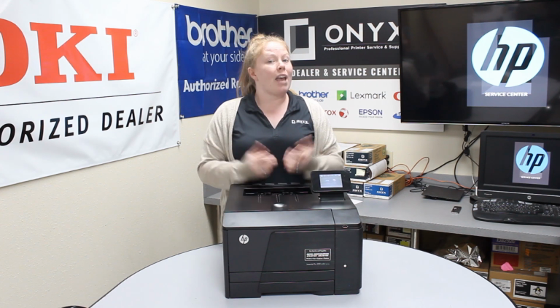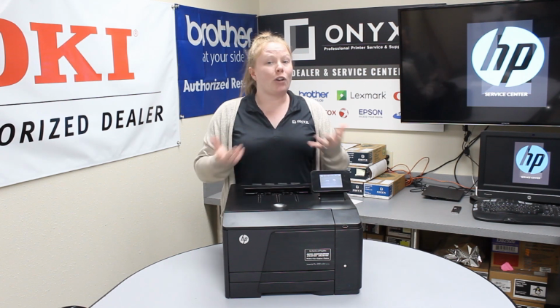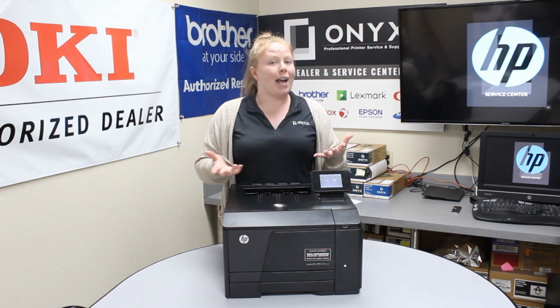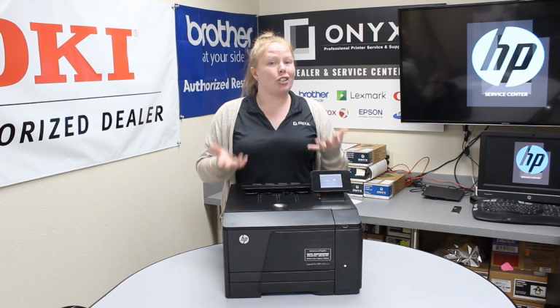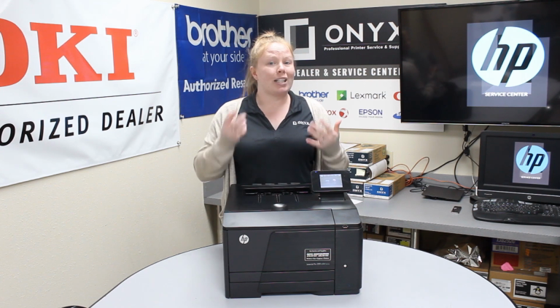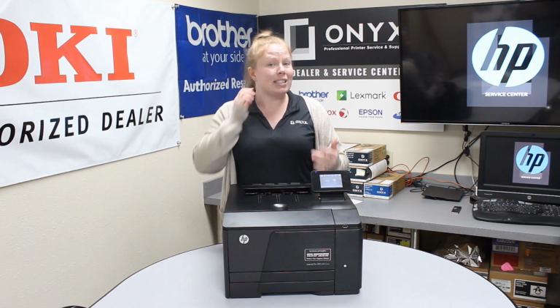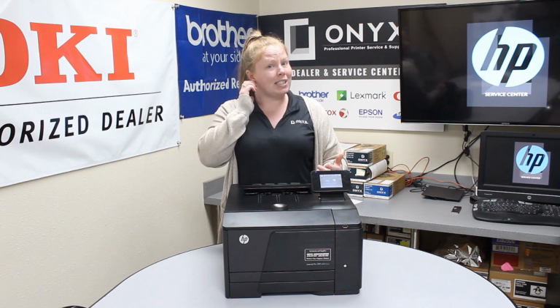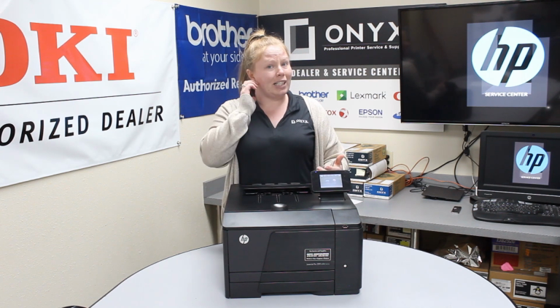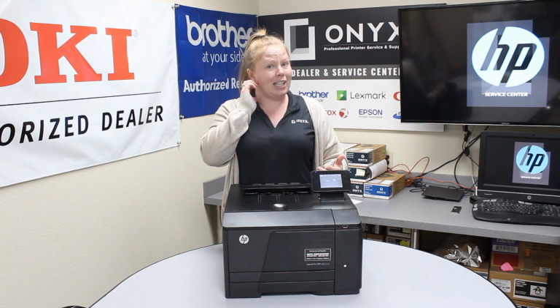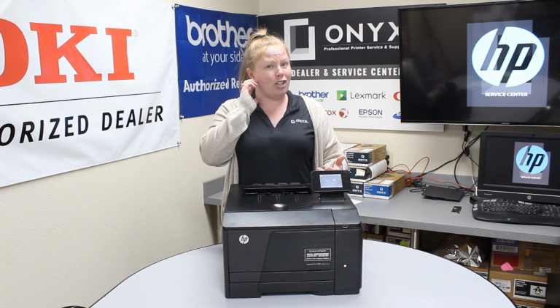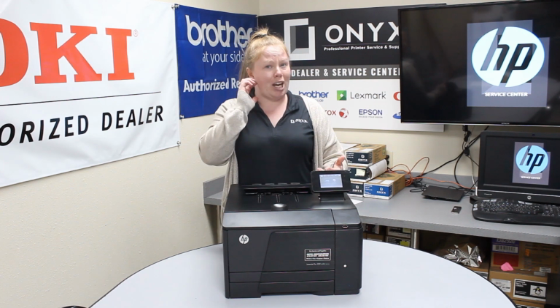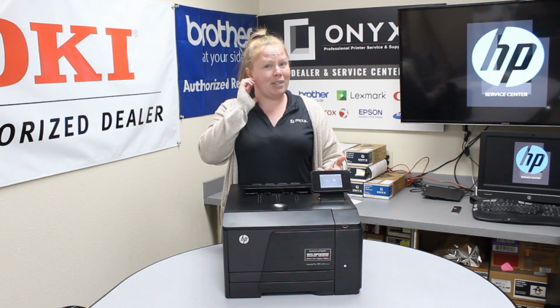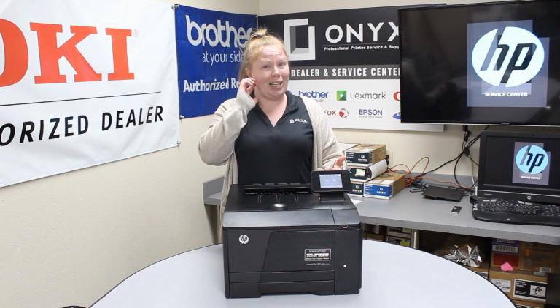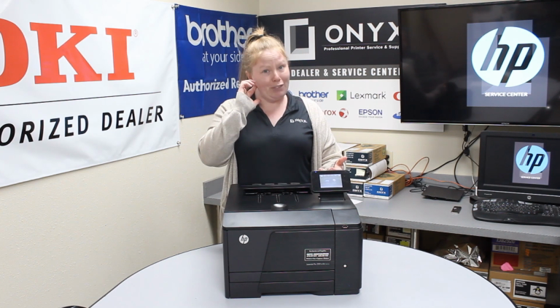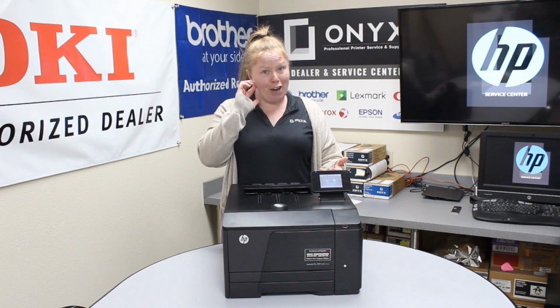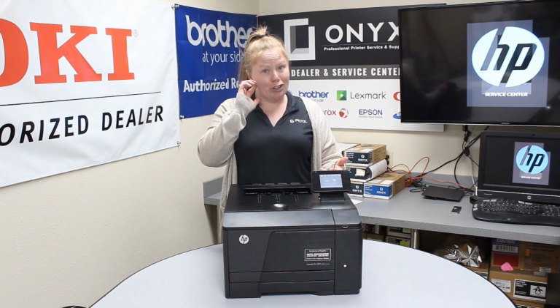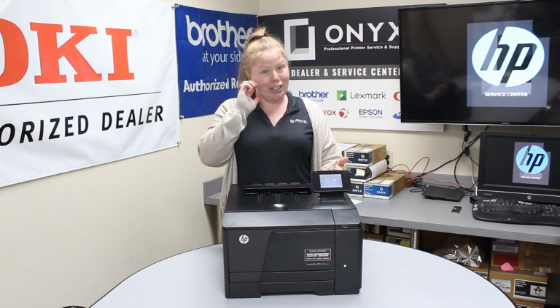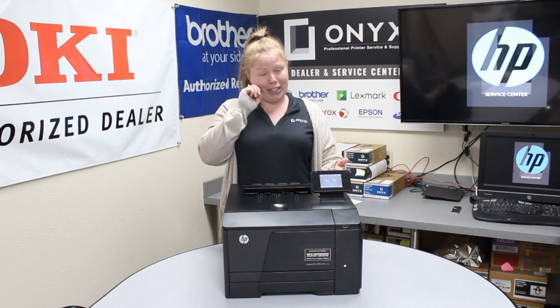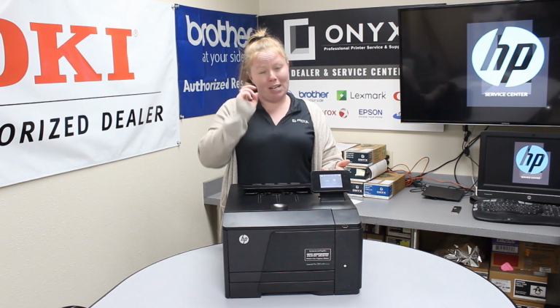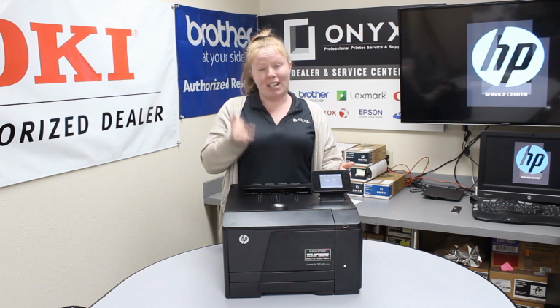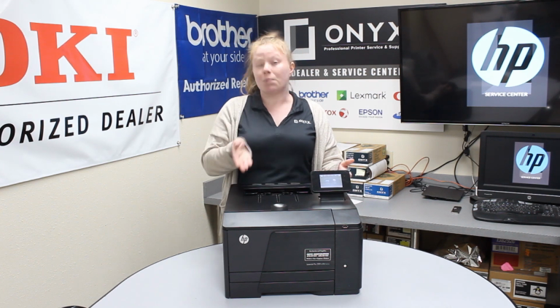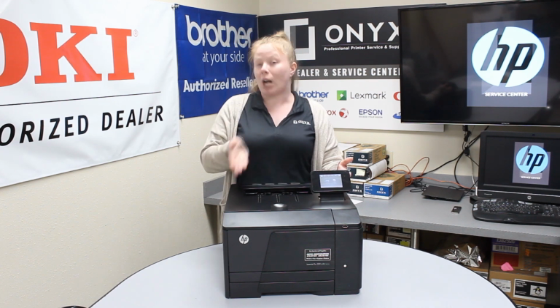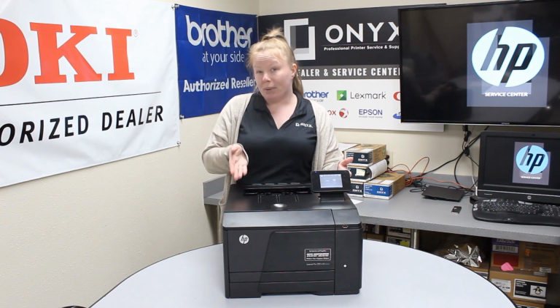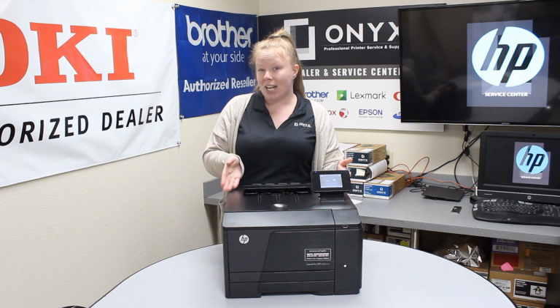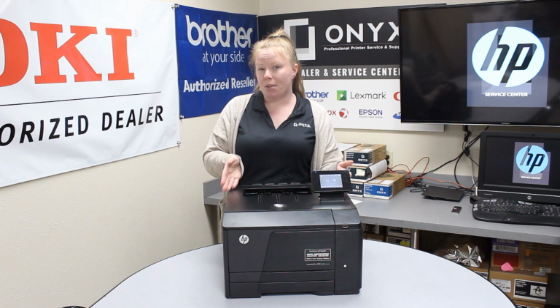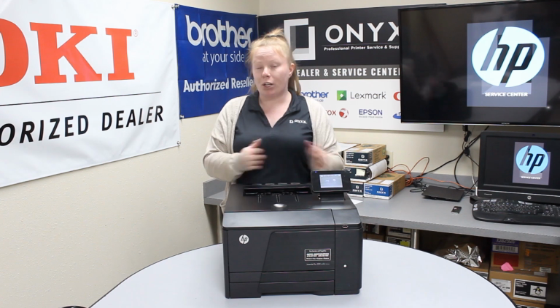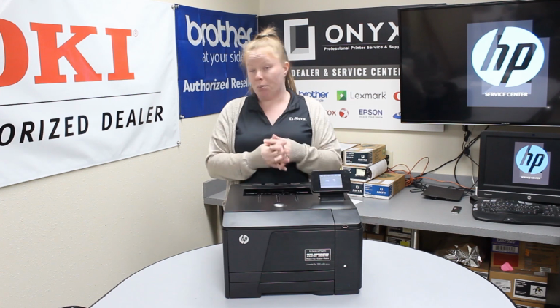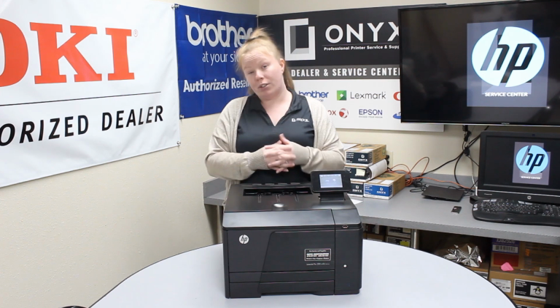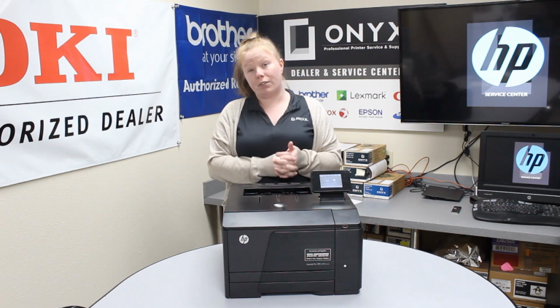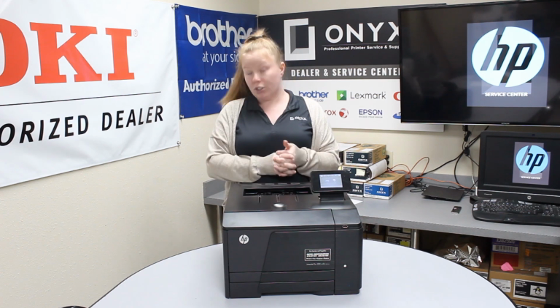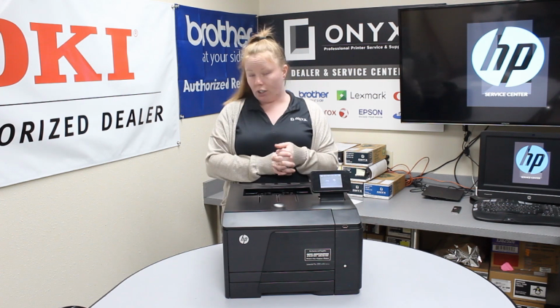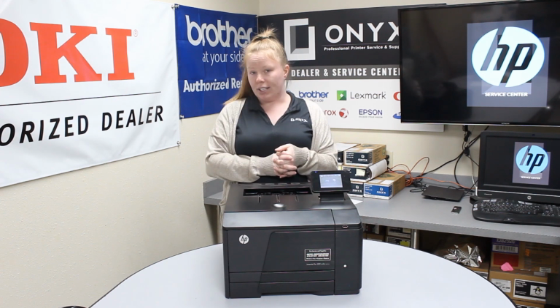If you guys are consistently seeing jams even after clearing them, it's probably time to put your printer in for service.